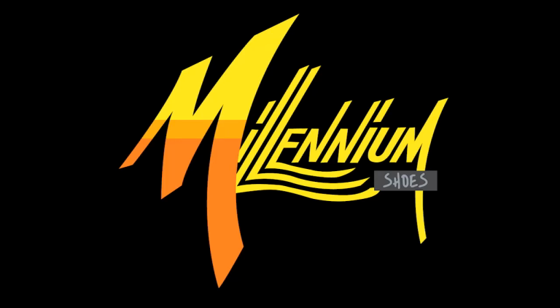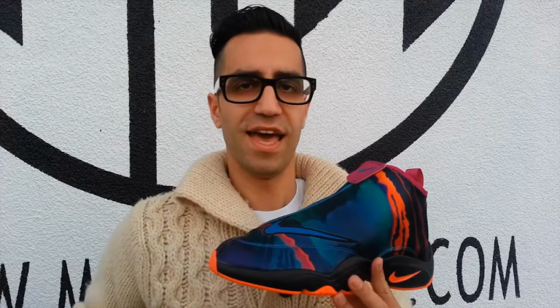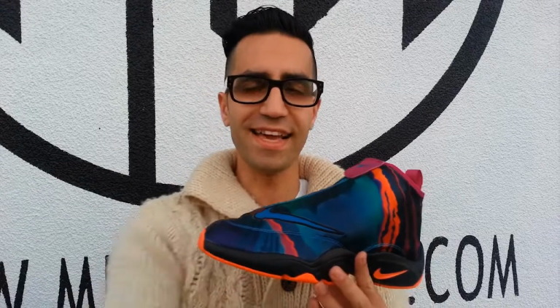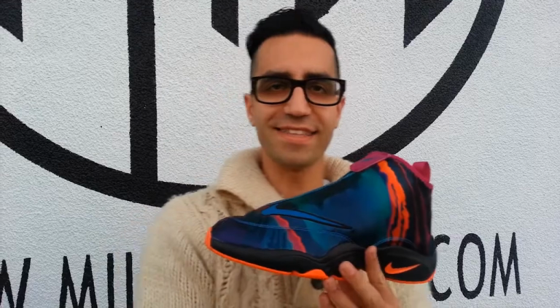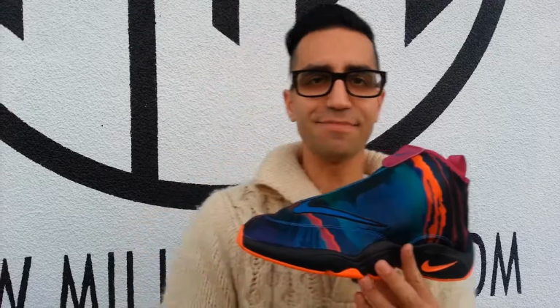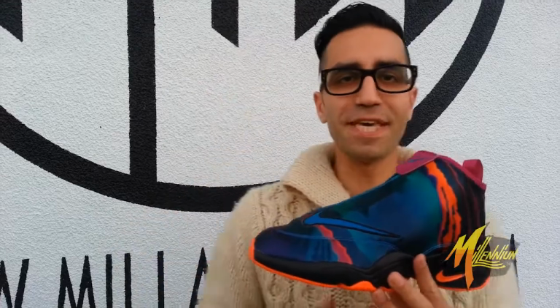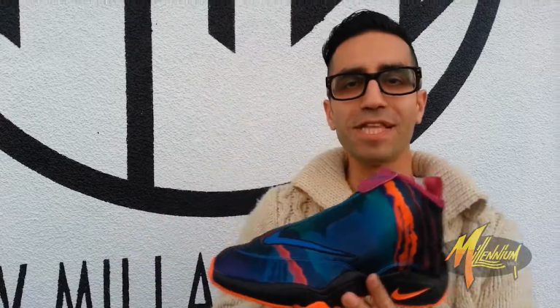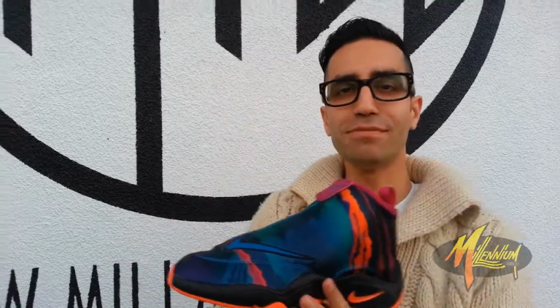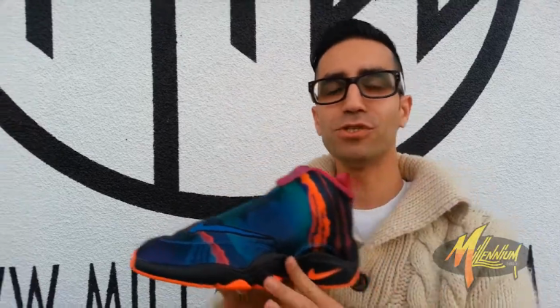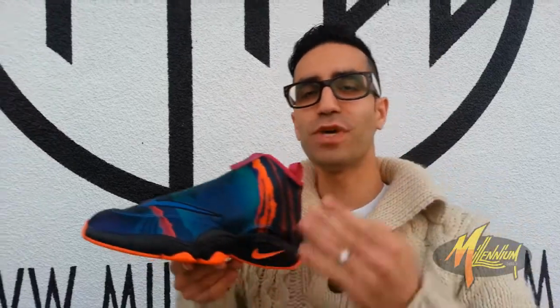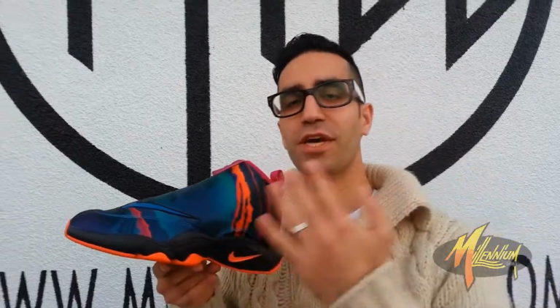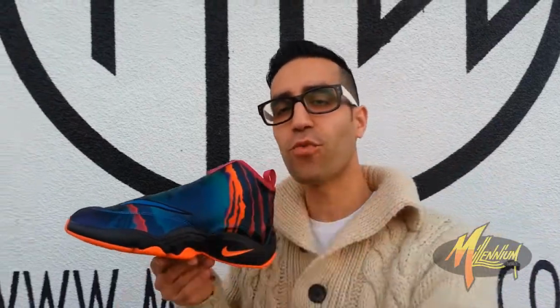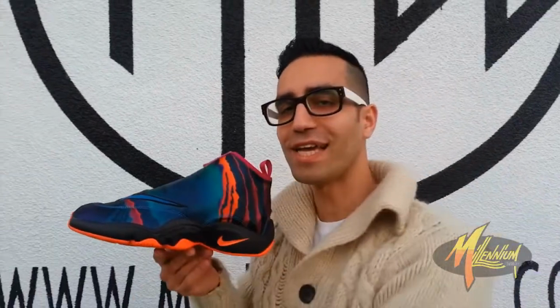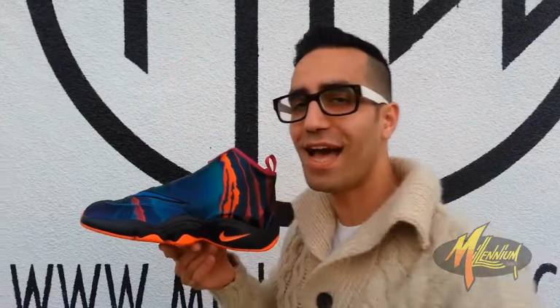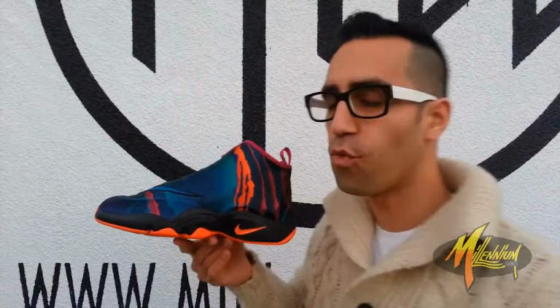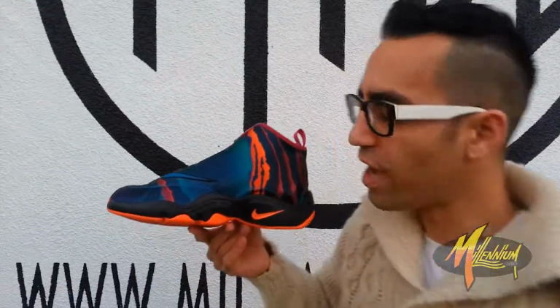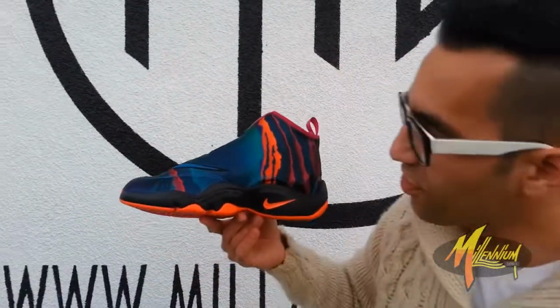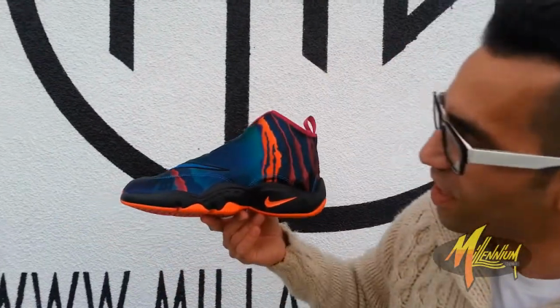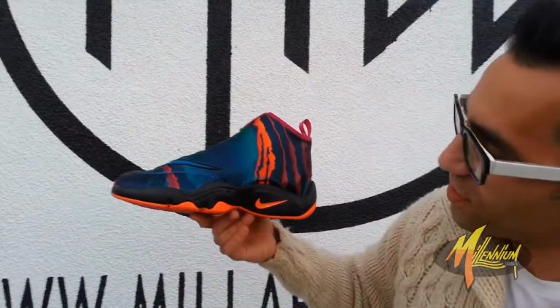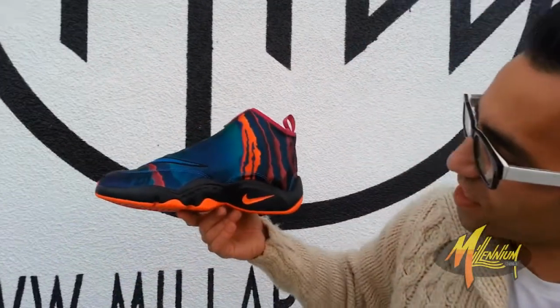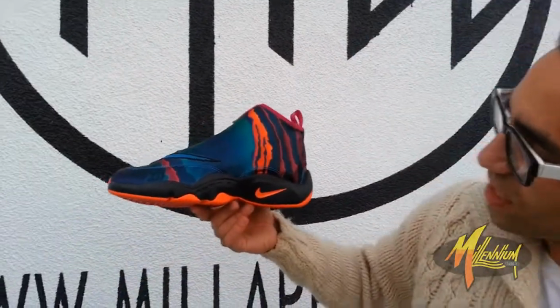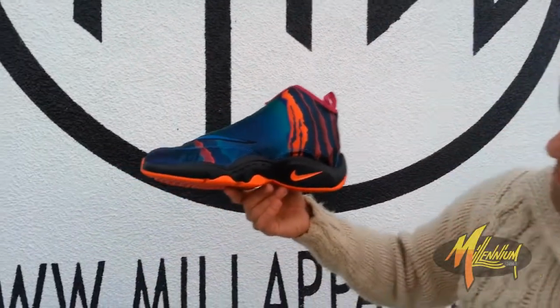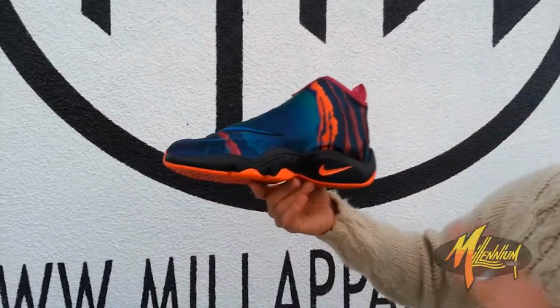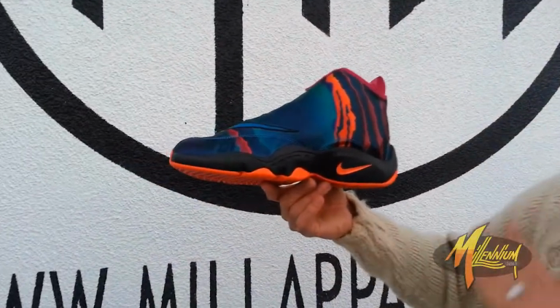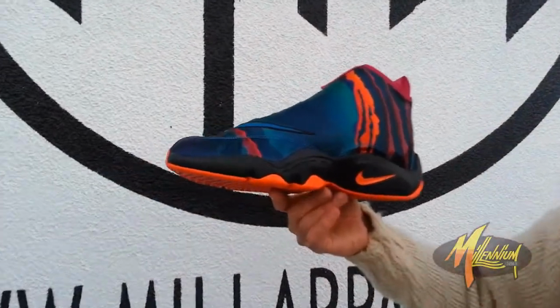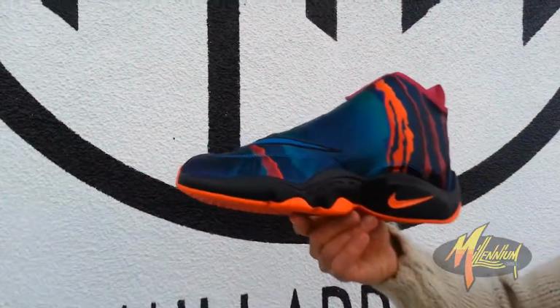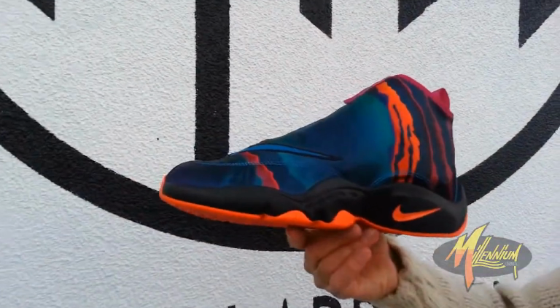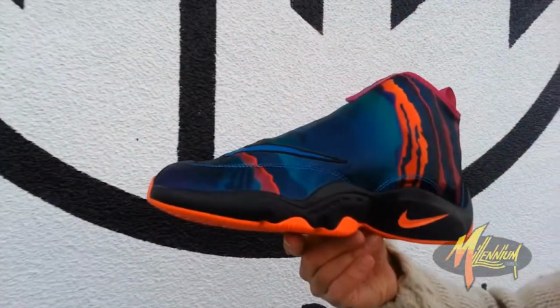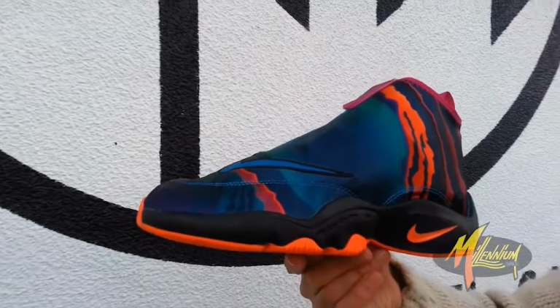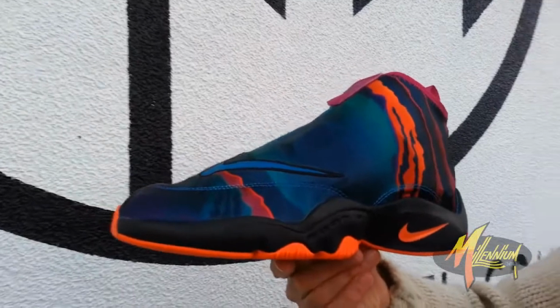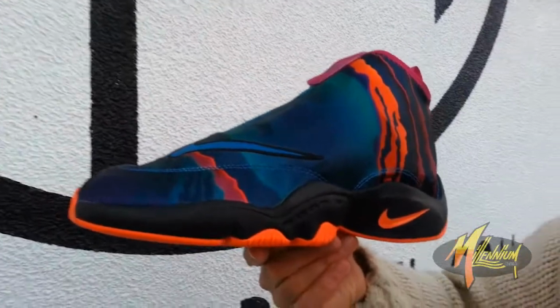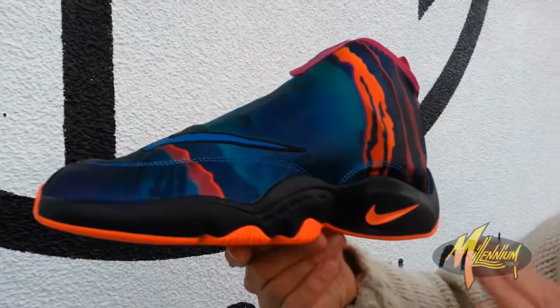Hey, this is Mickey at Millennium Shoes. We here right now with the Glove FTD. Check this out.